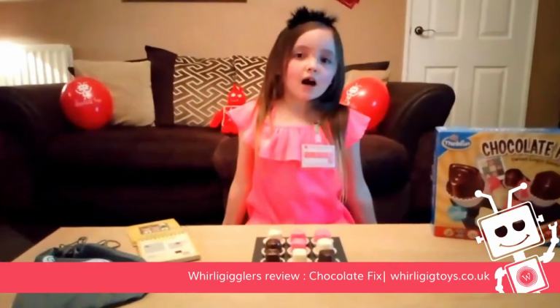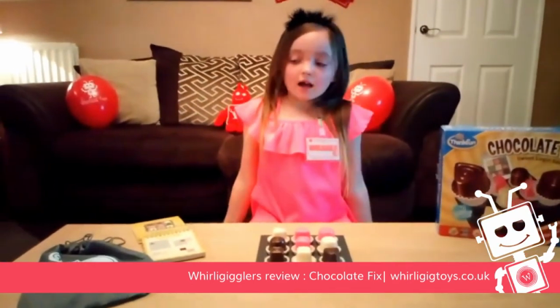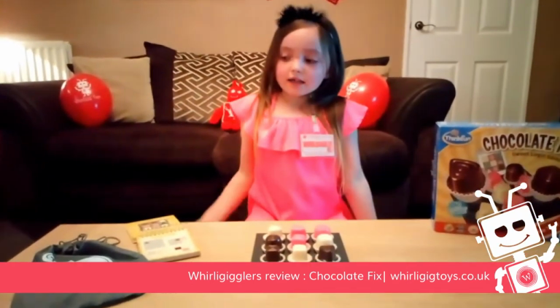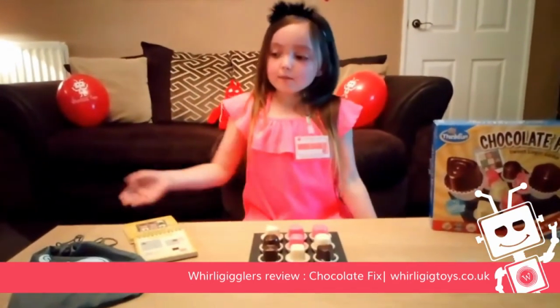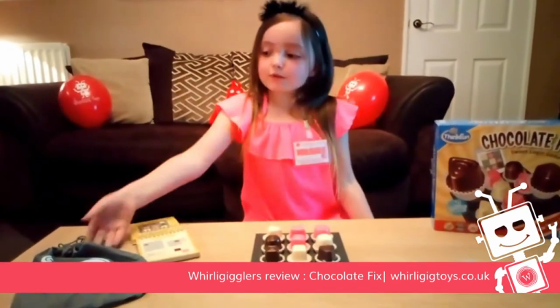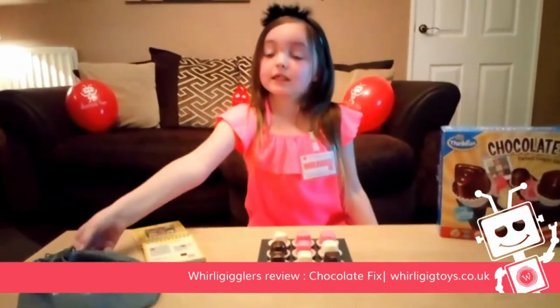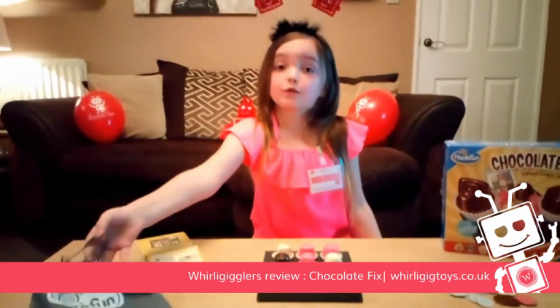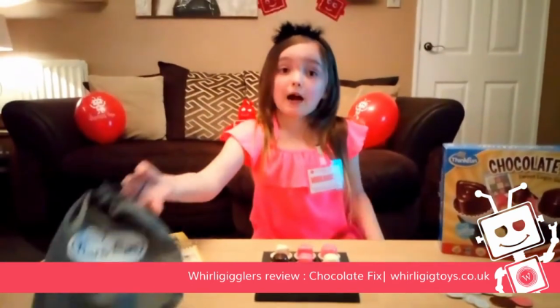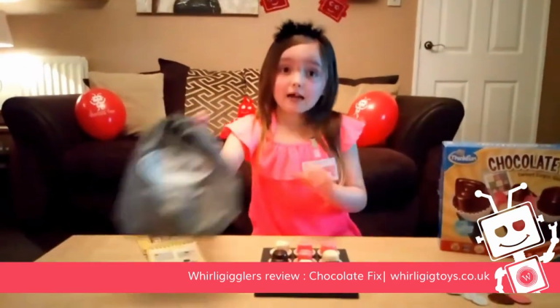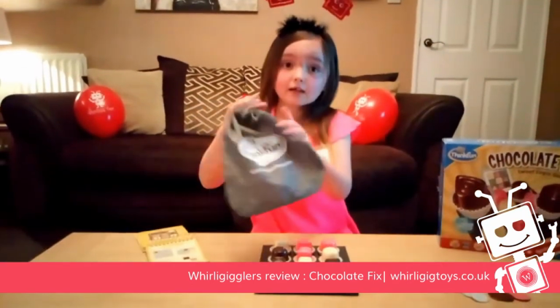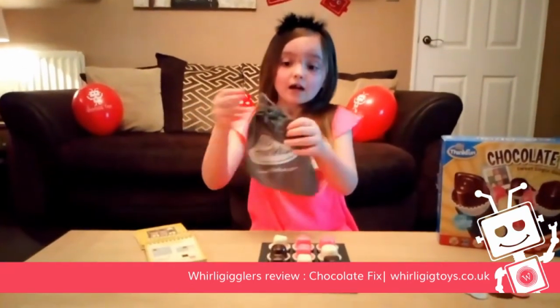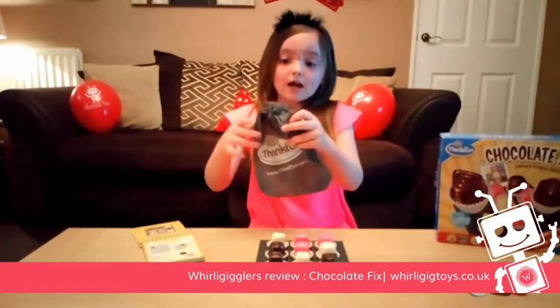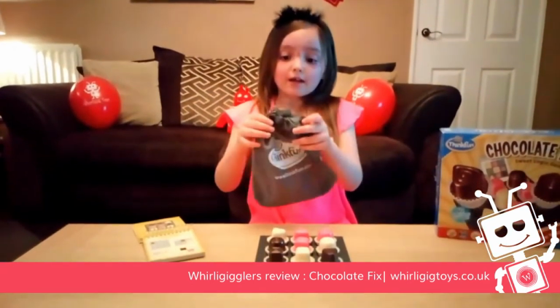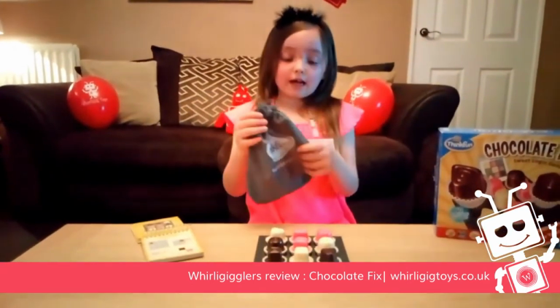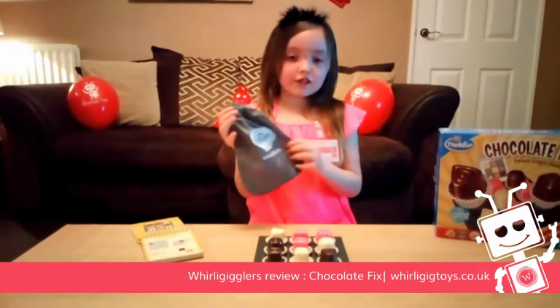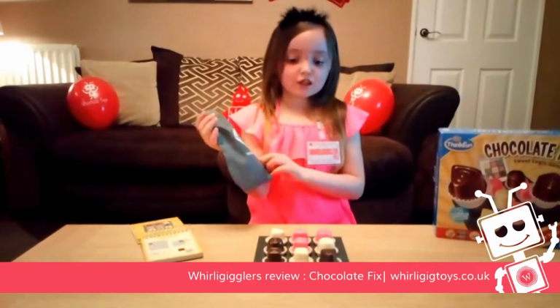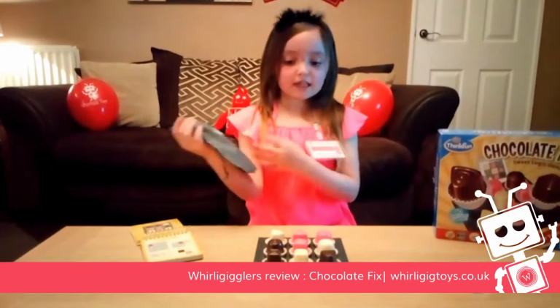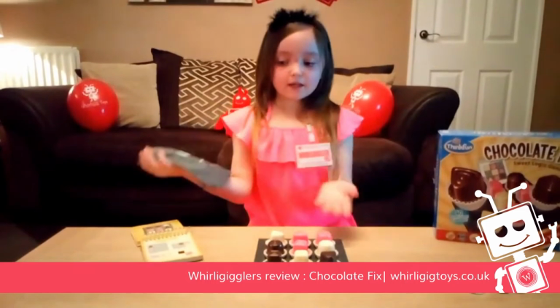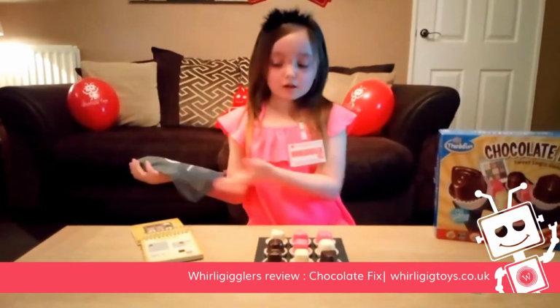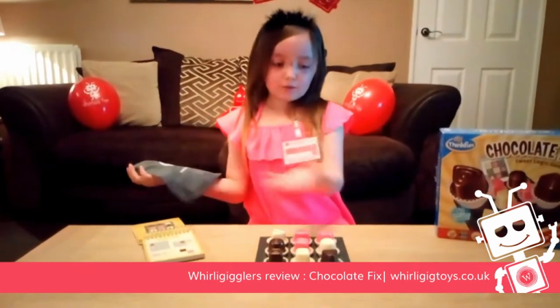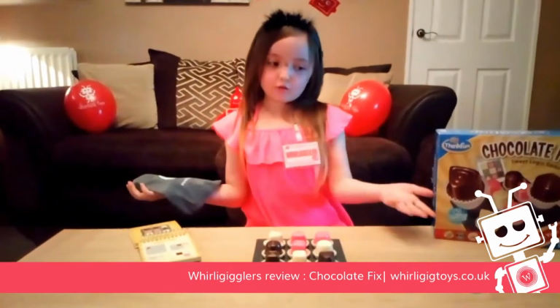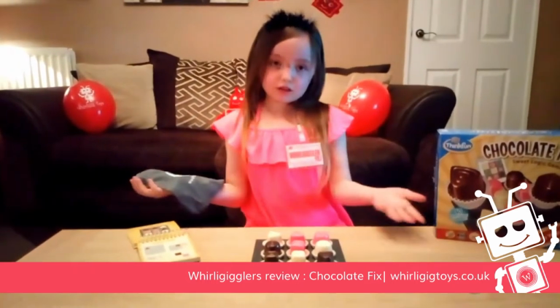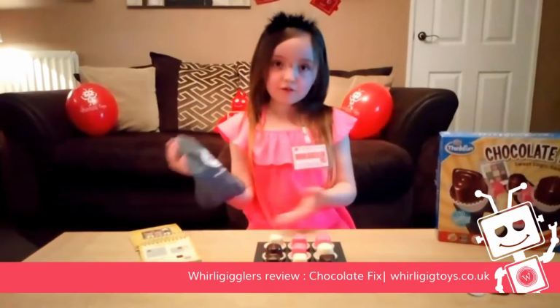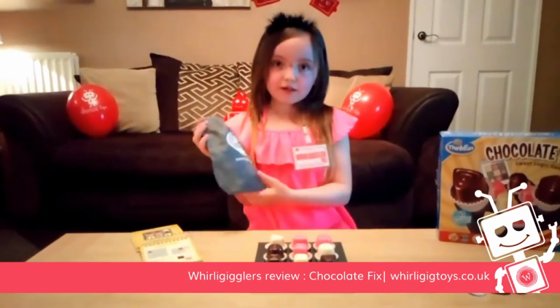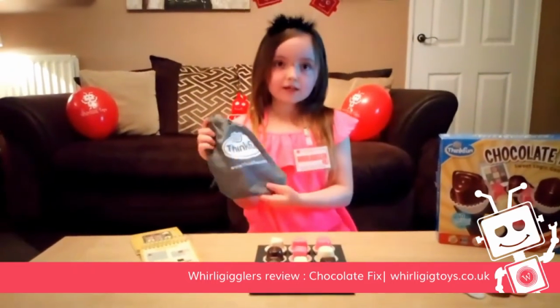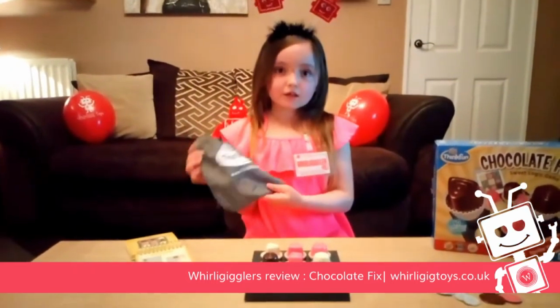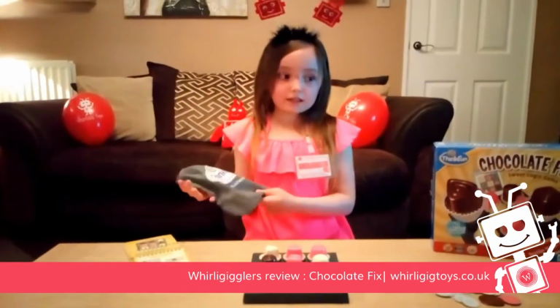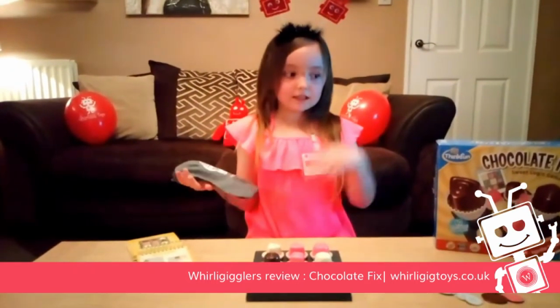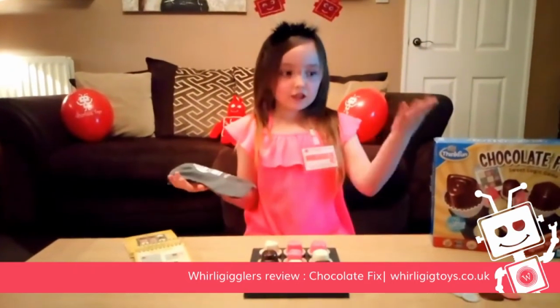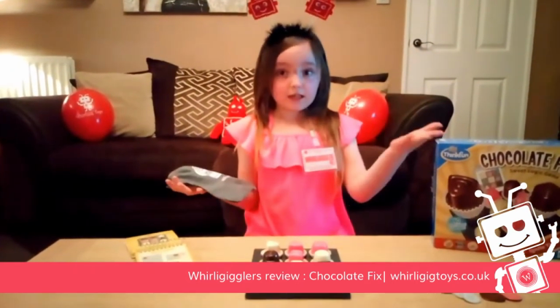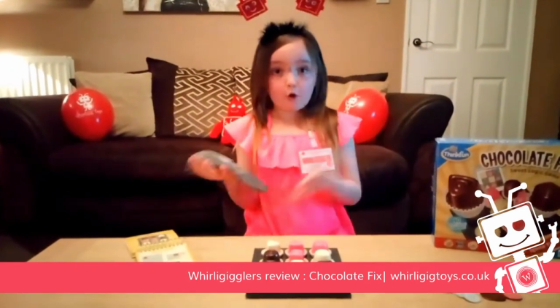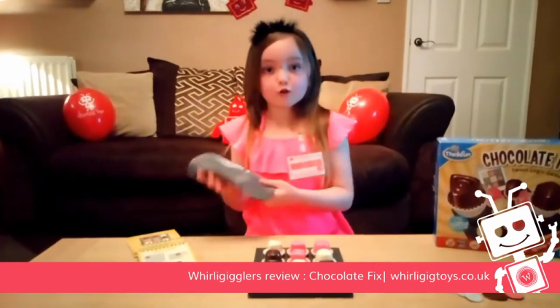It comes with this little bag that you could just take with all the stuff in, because it's easier than the box.